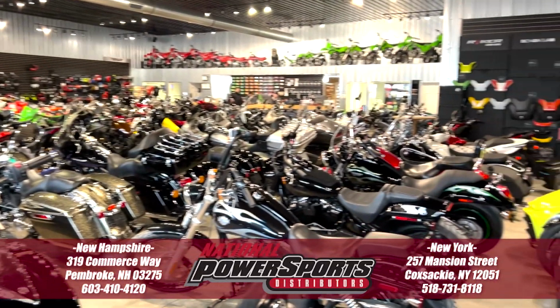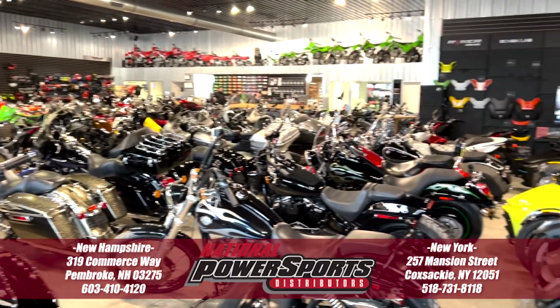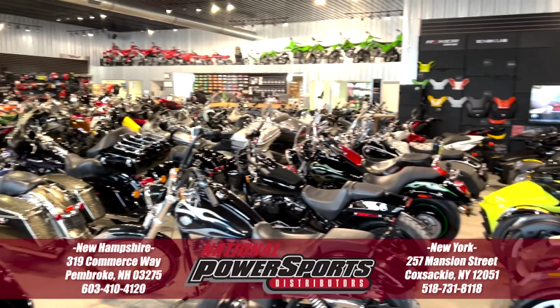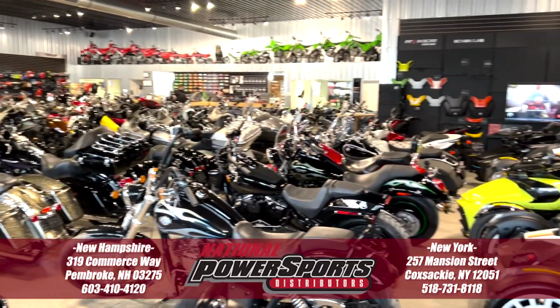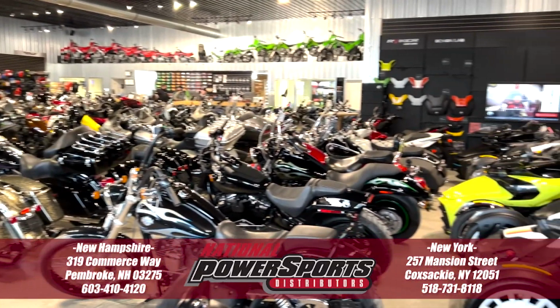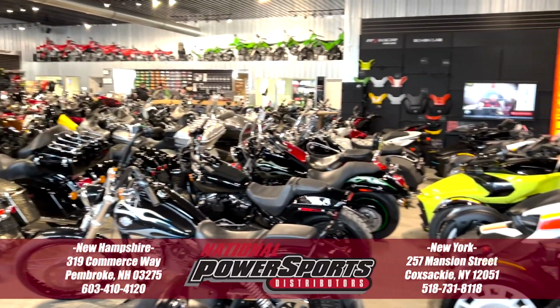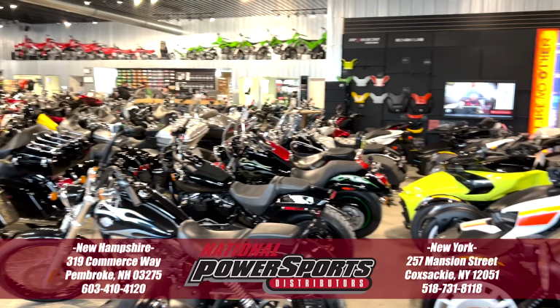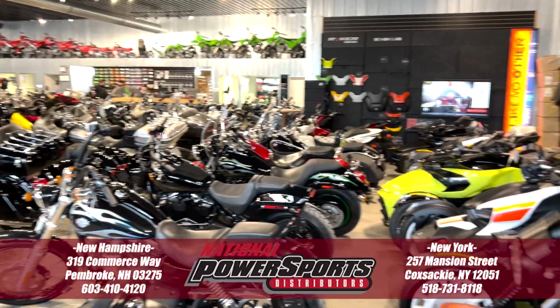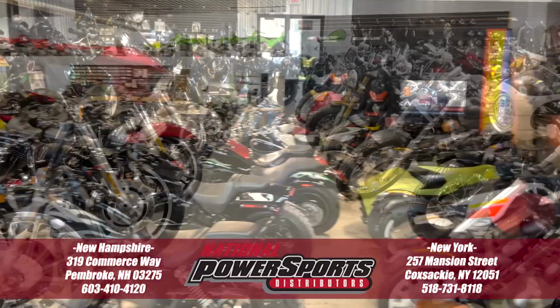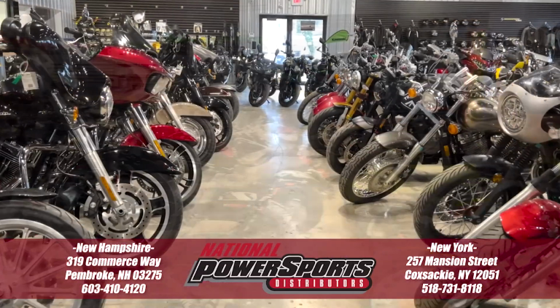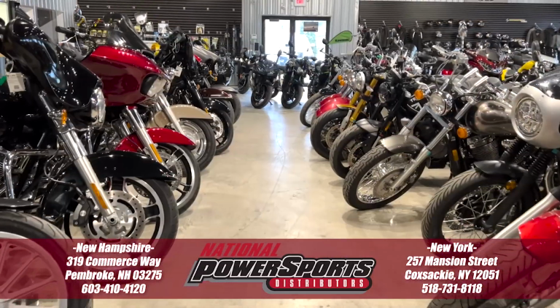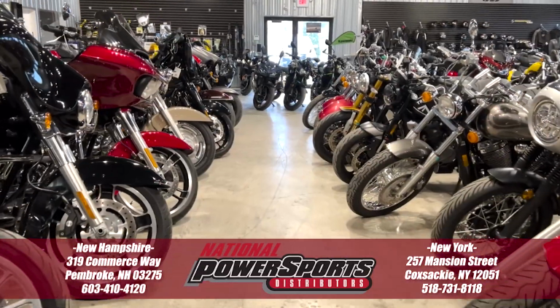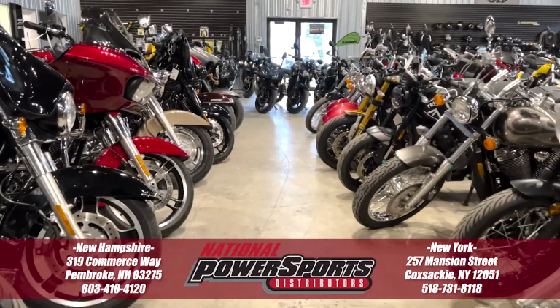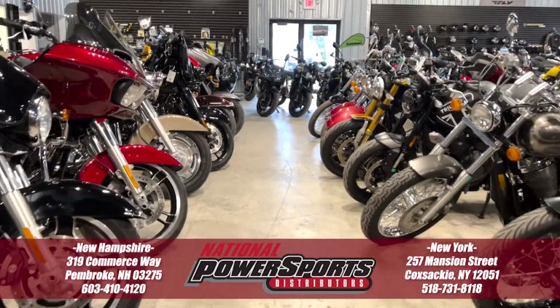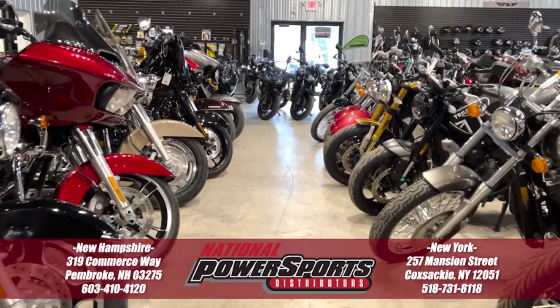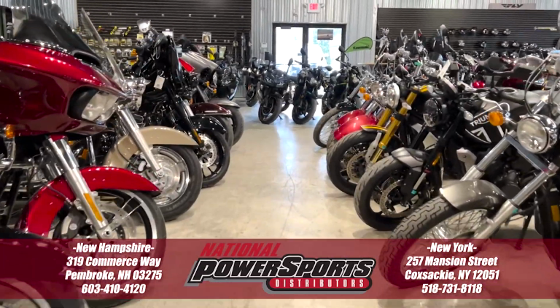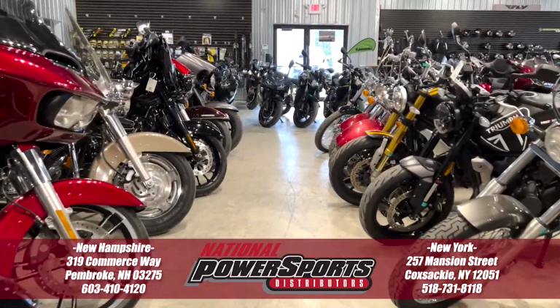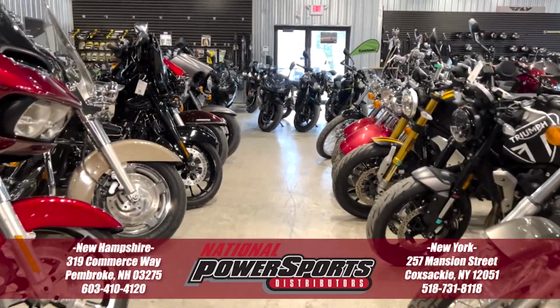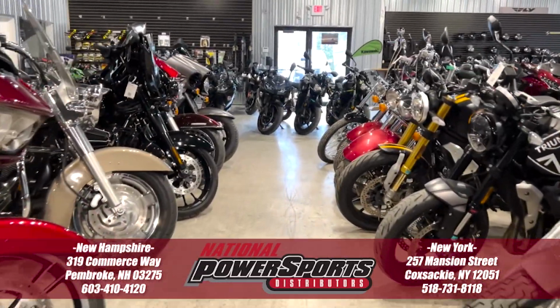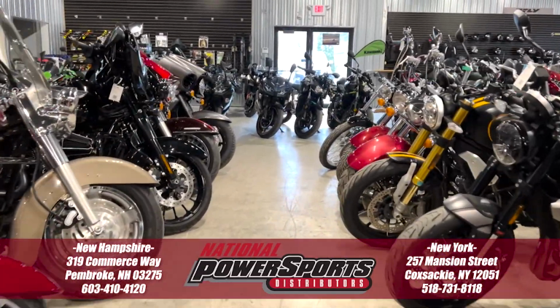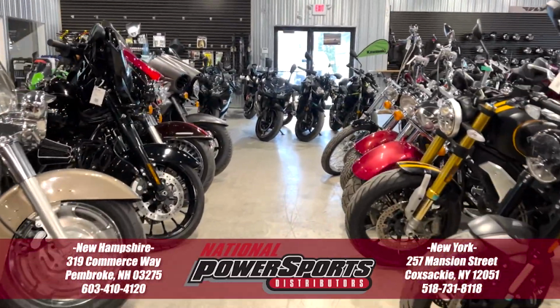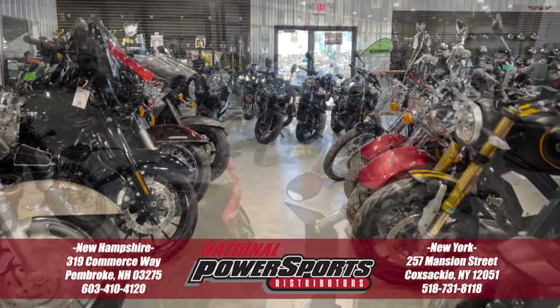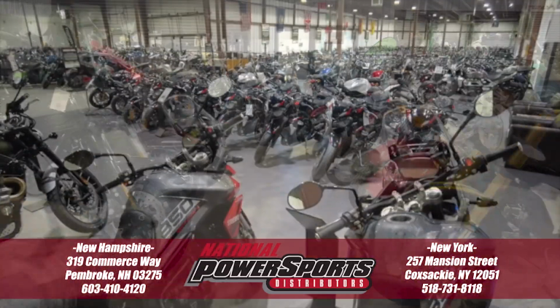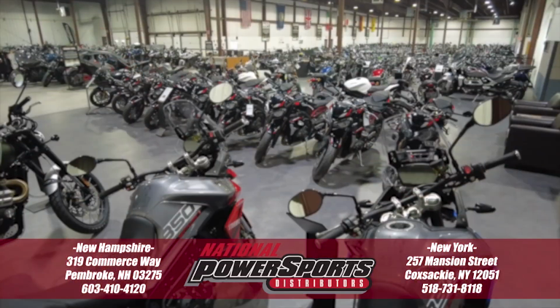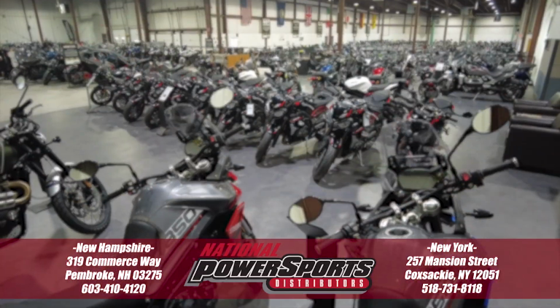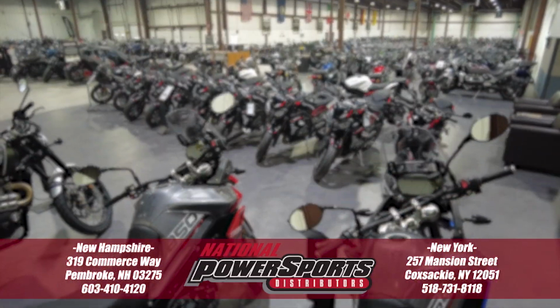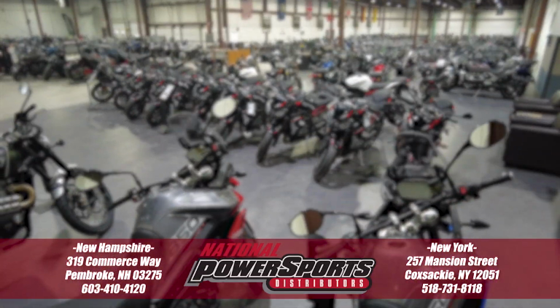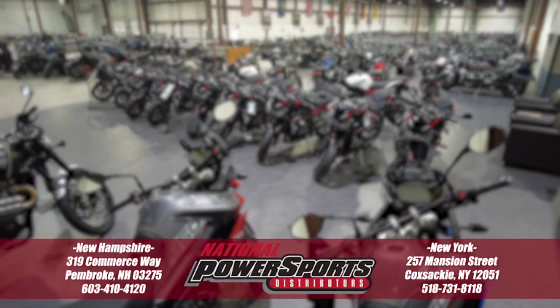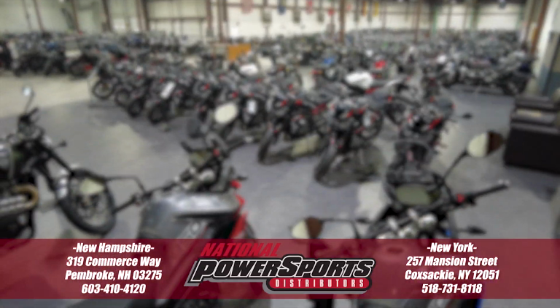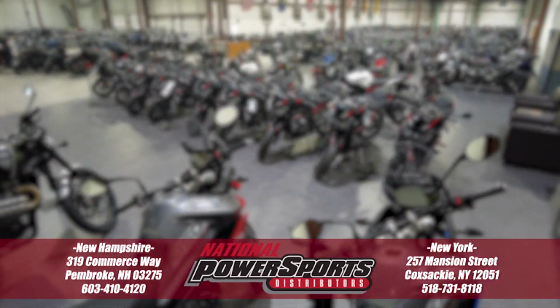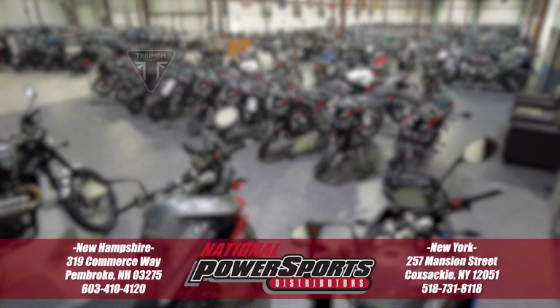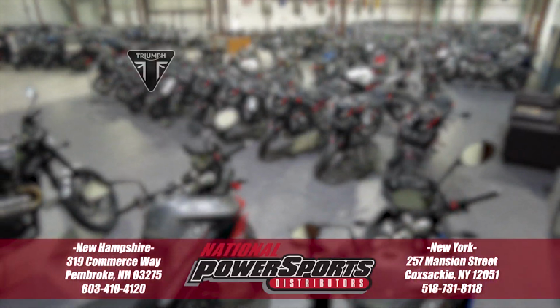We have also purchased the CycleCheck vehicle history report. You can view this report by clicking the link on the right side of the video.